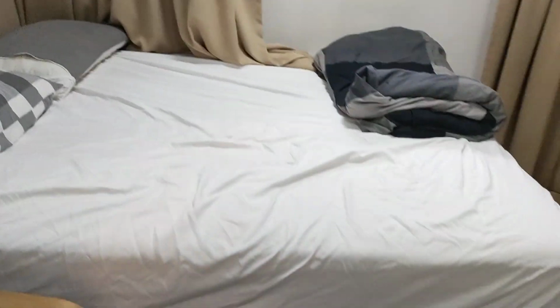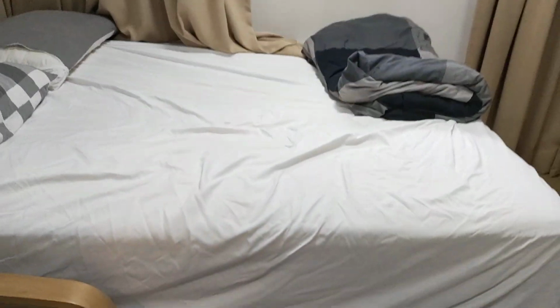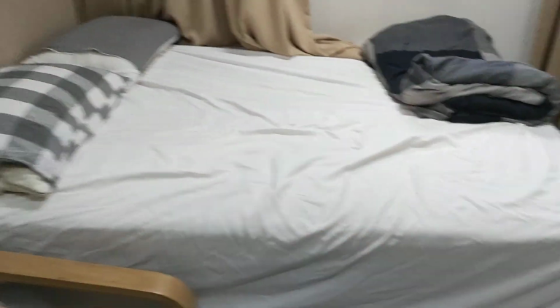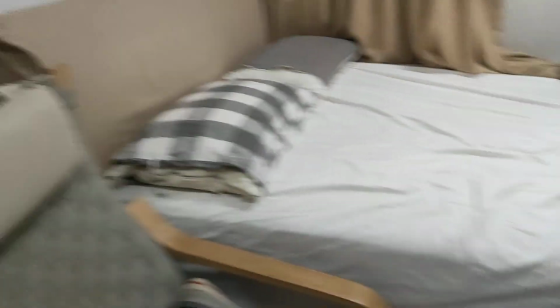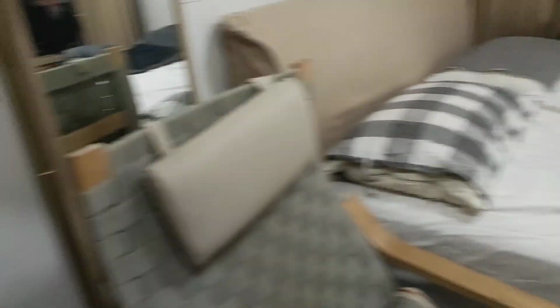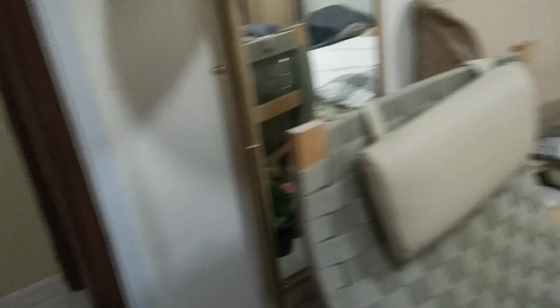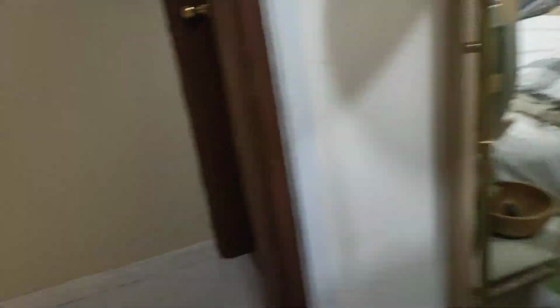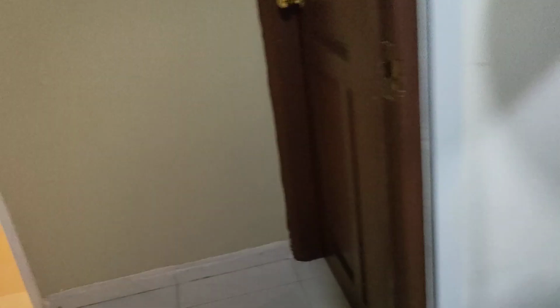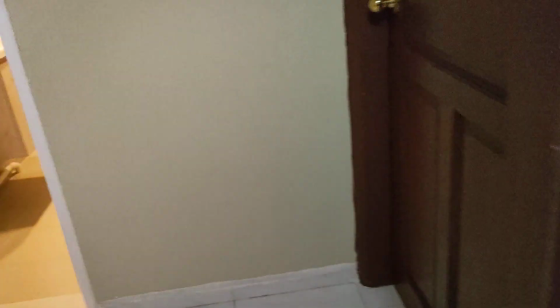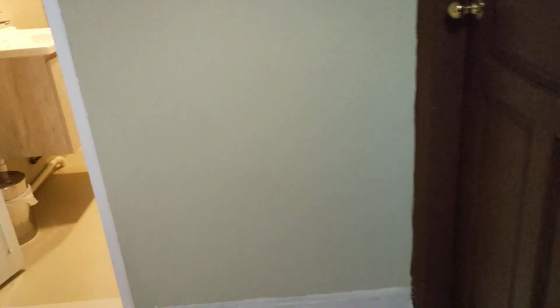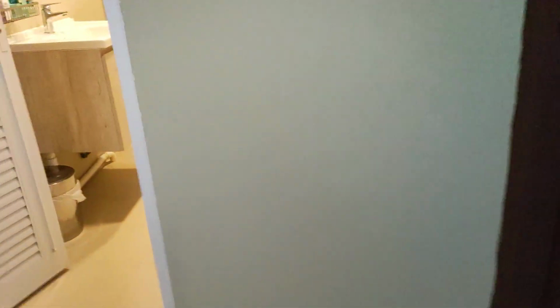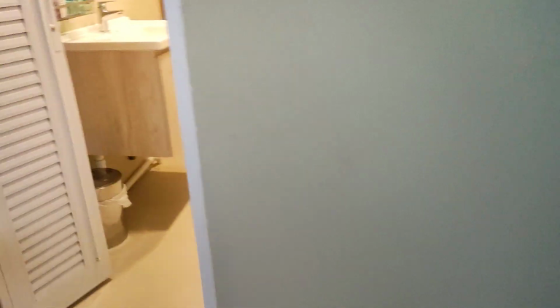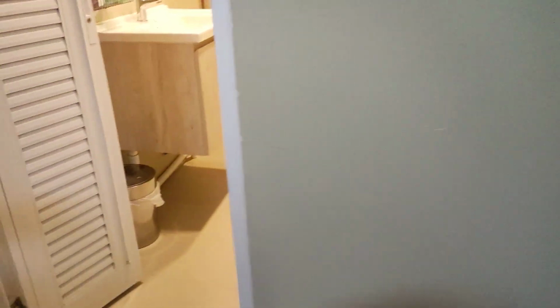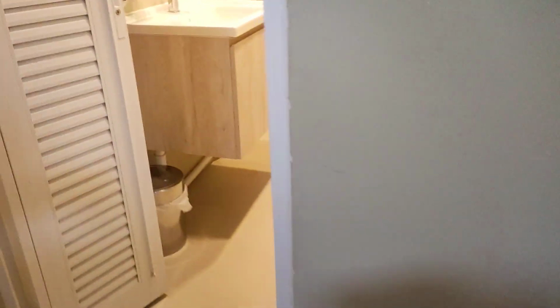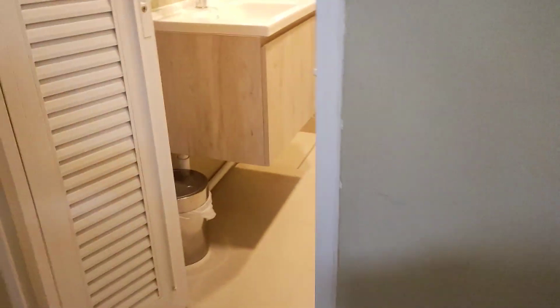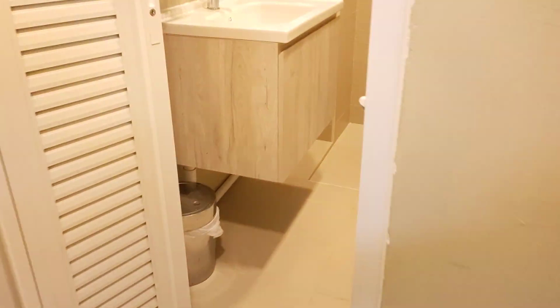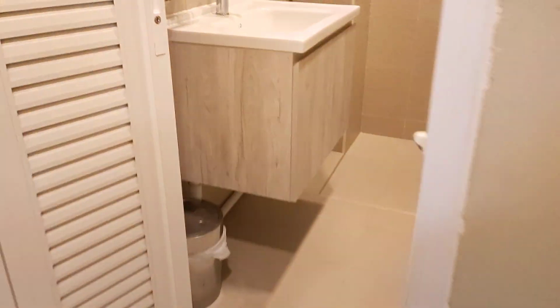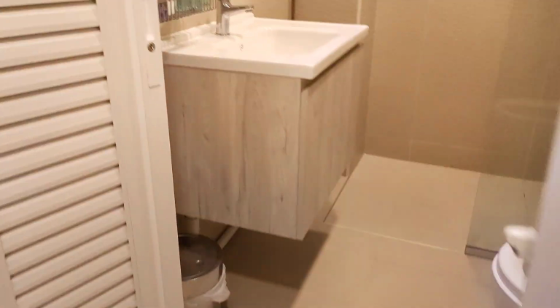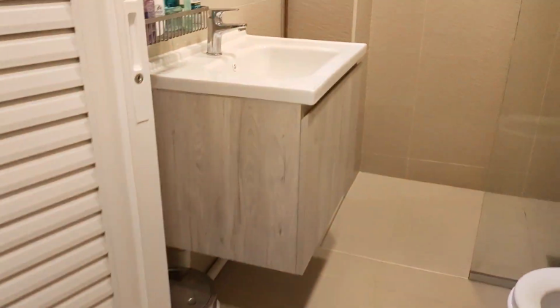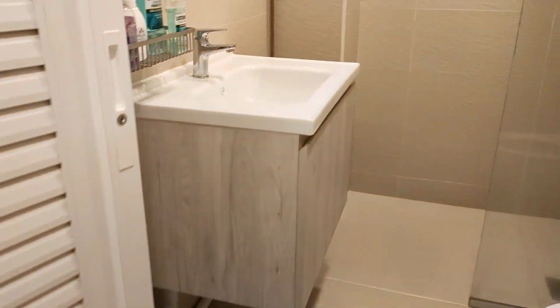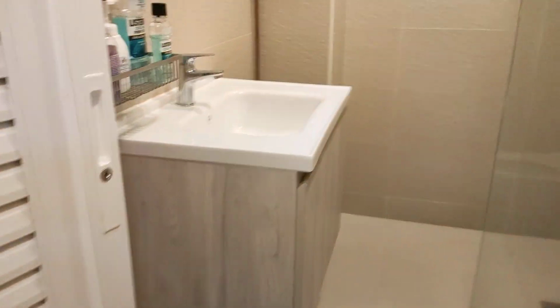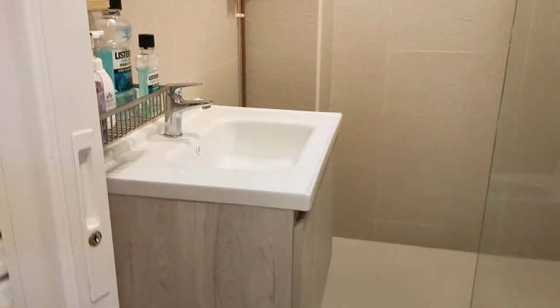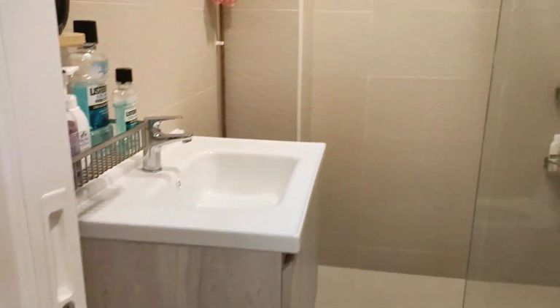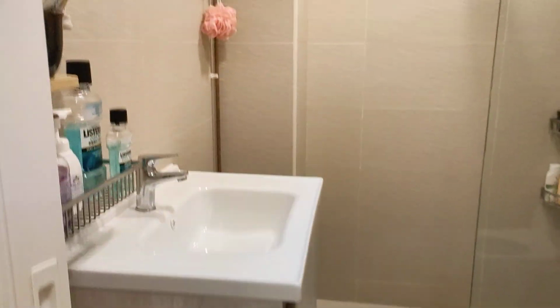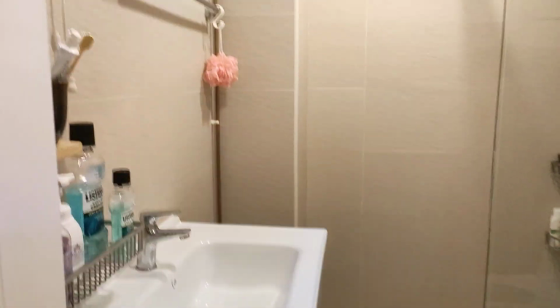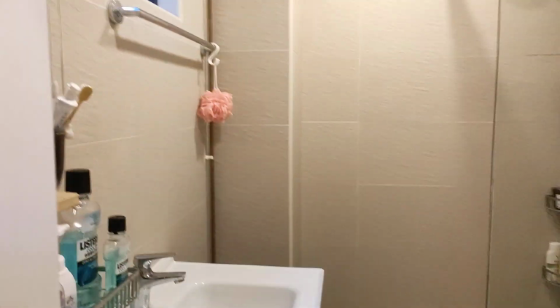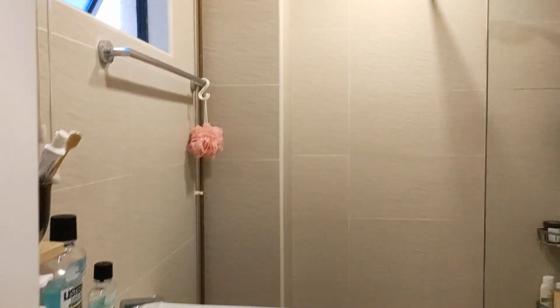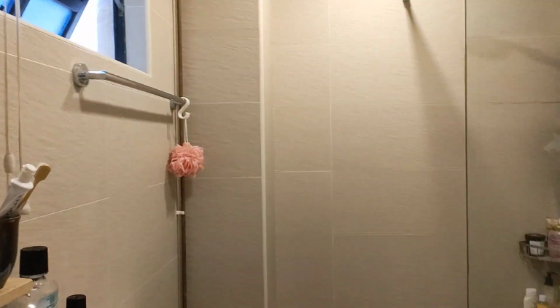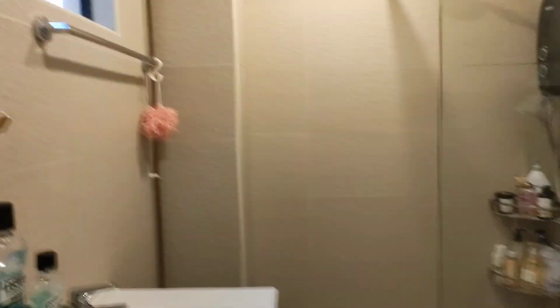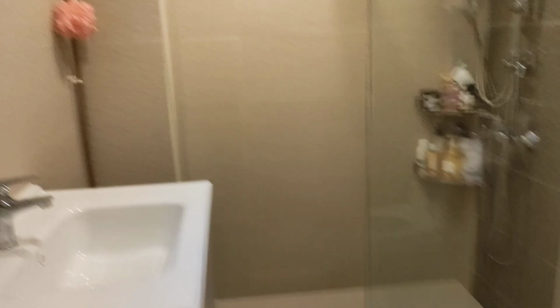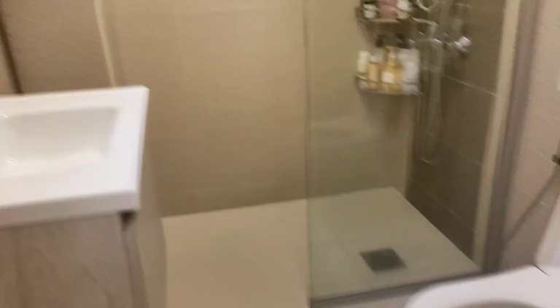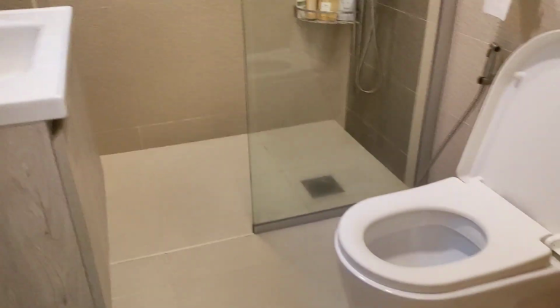And you can see this is the bathroom here.